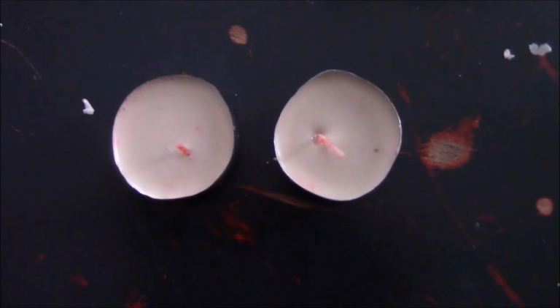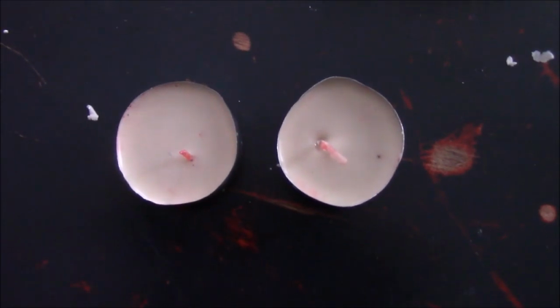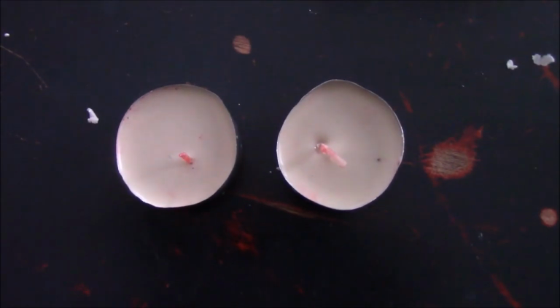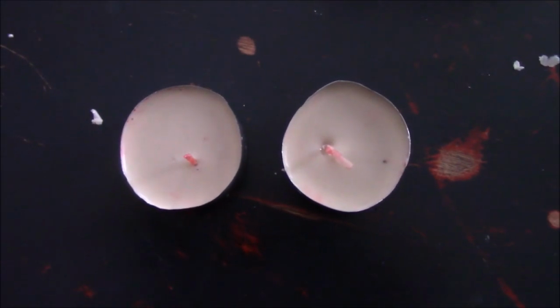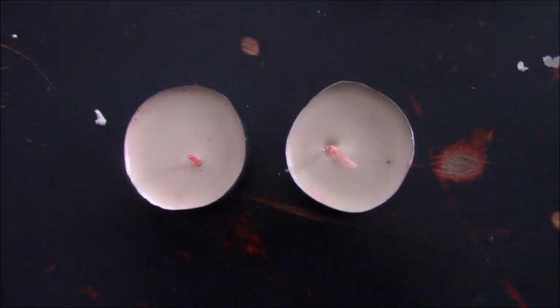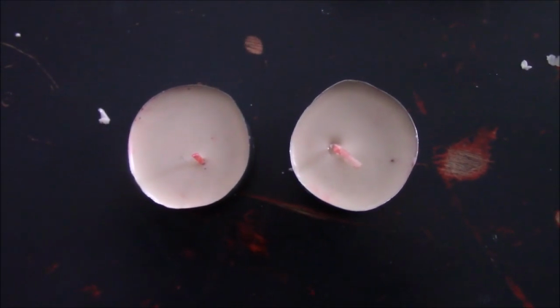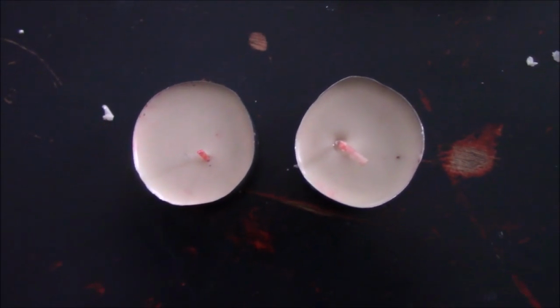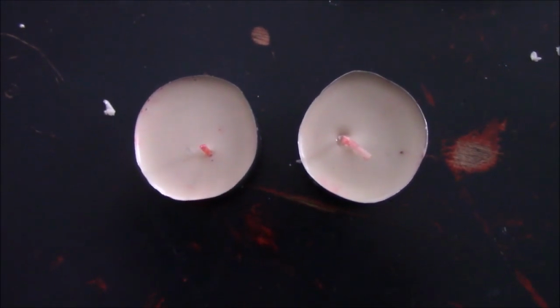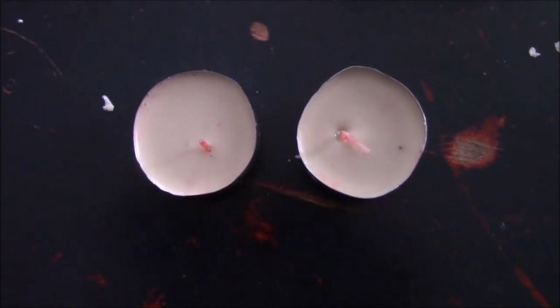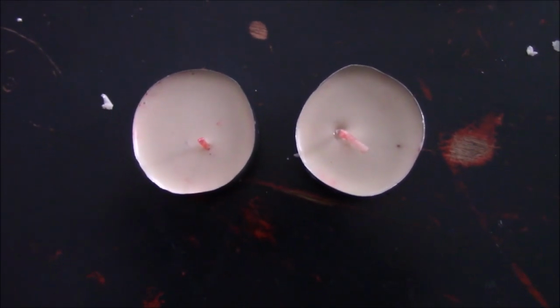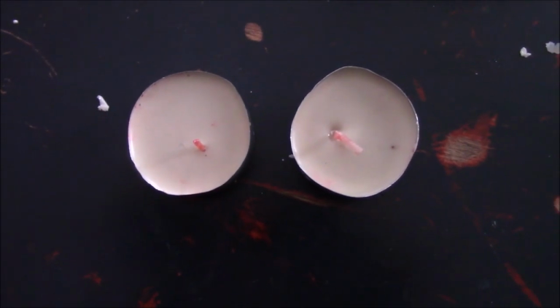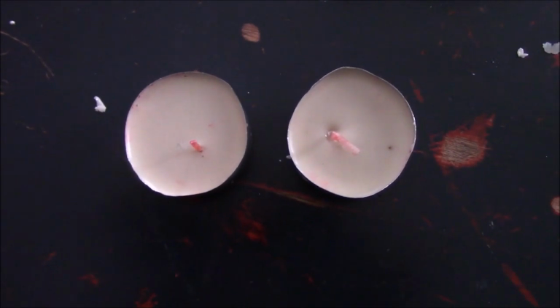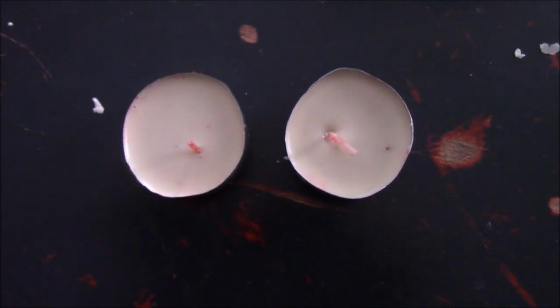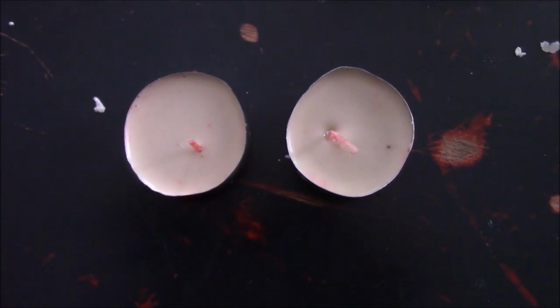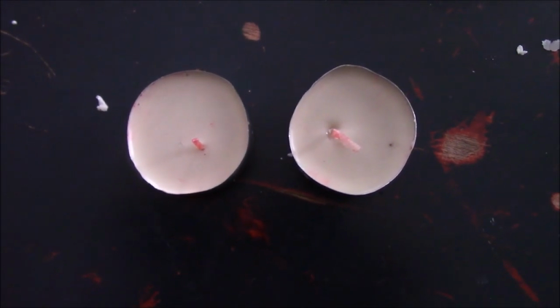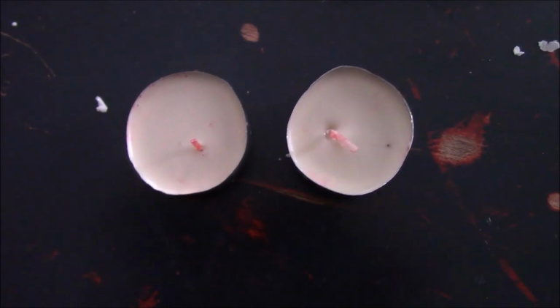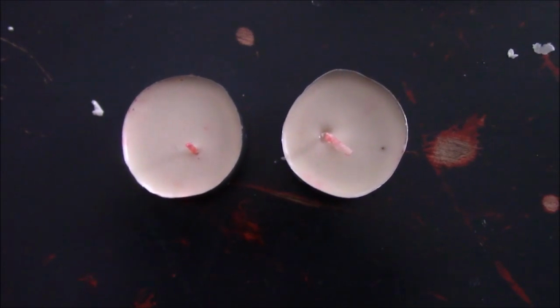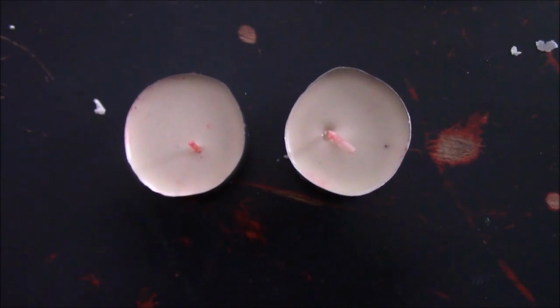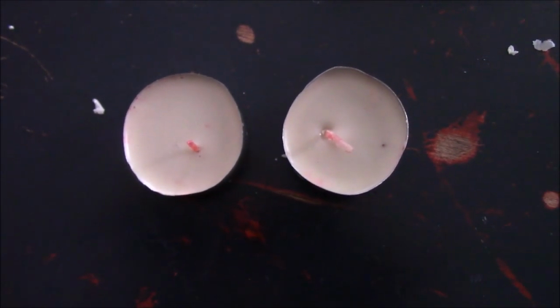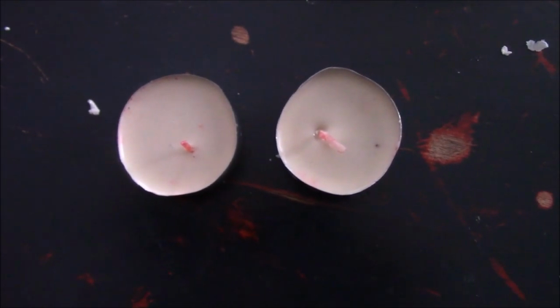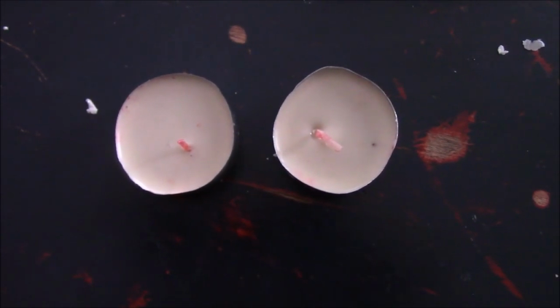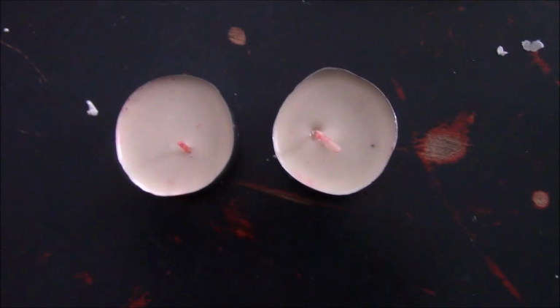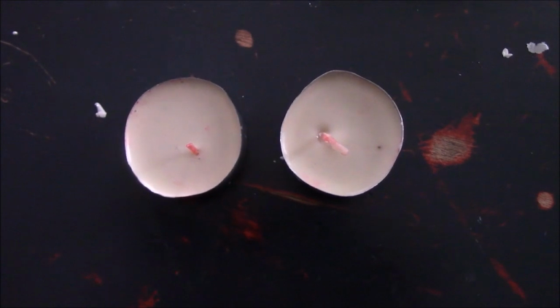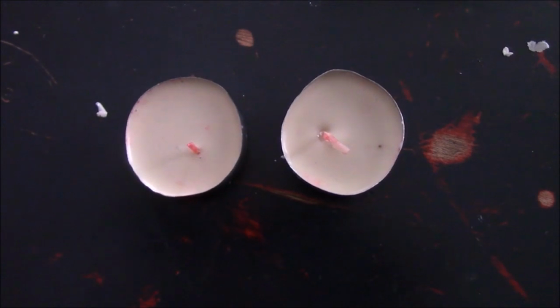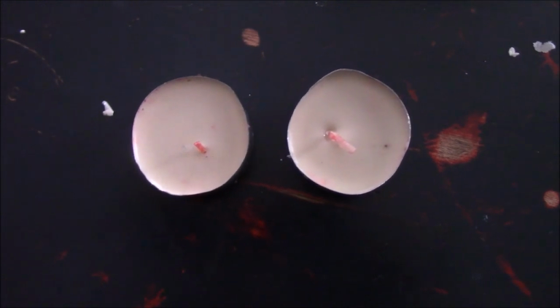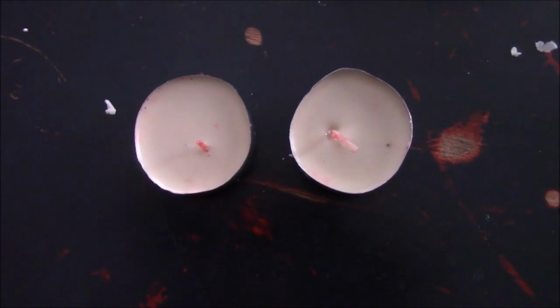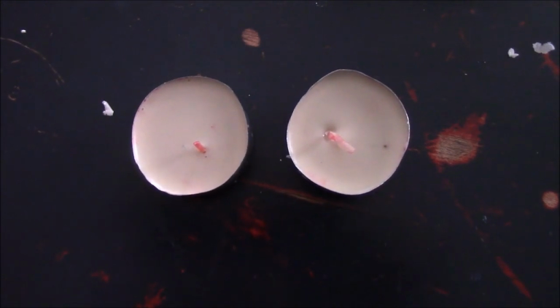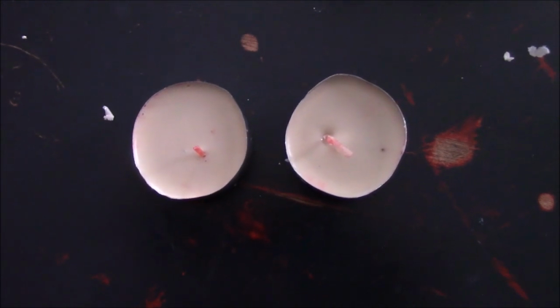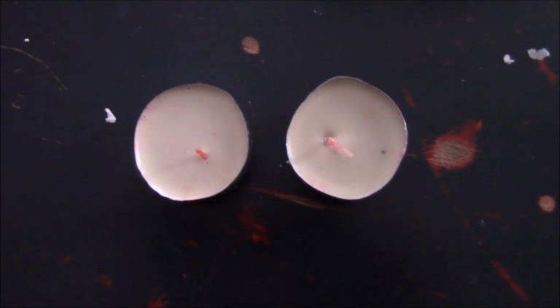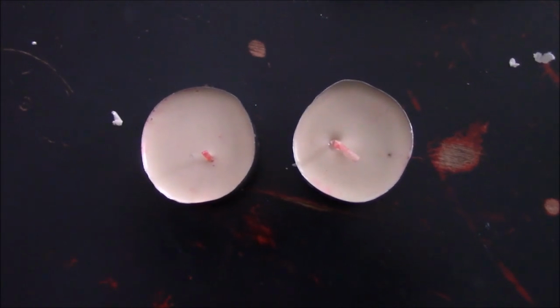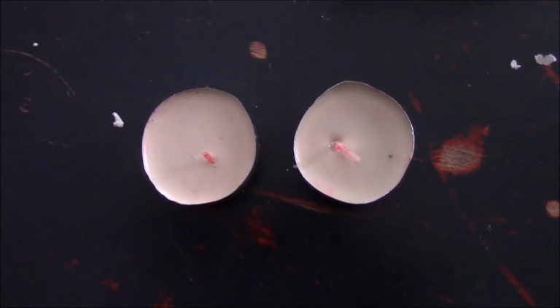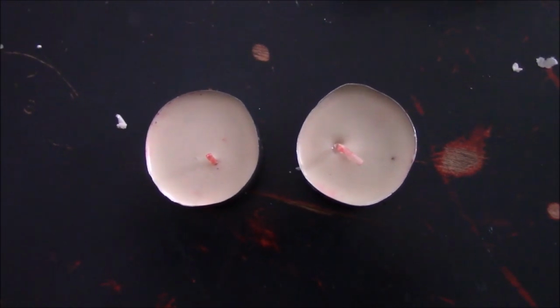This is what my tea lights look like now that they have cooled, and we're going to give this a demonstration.